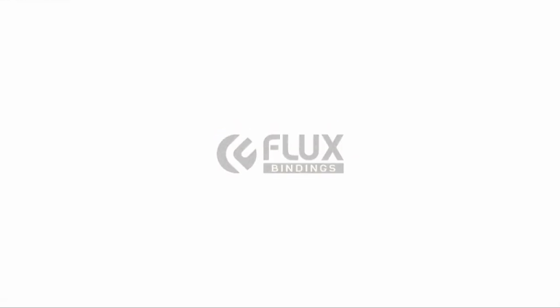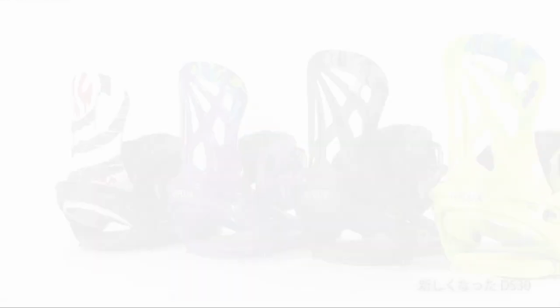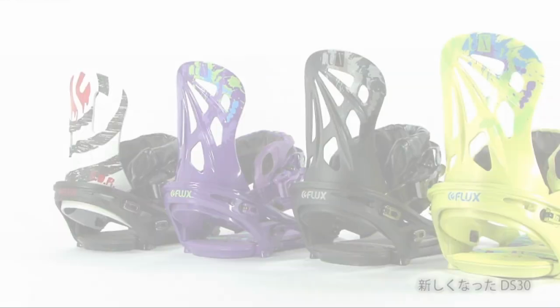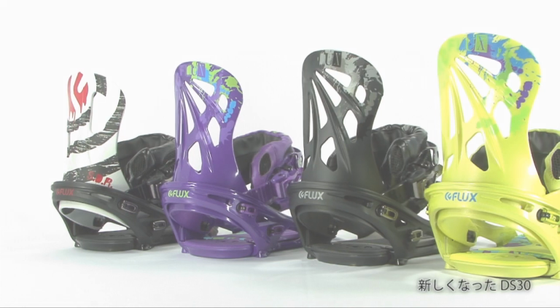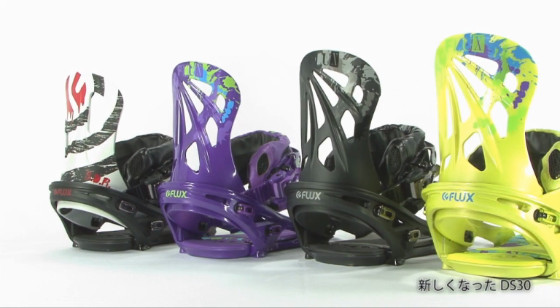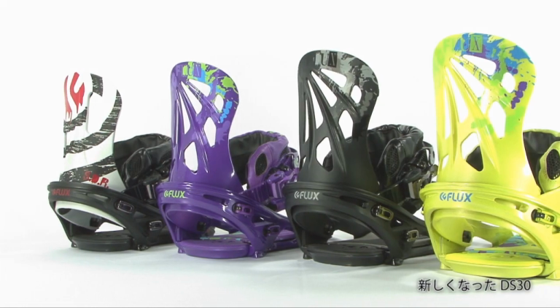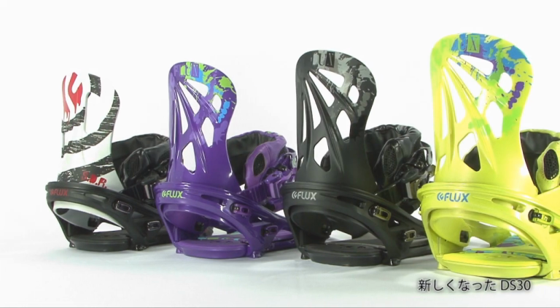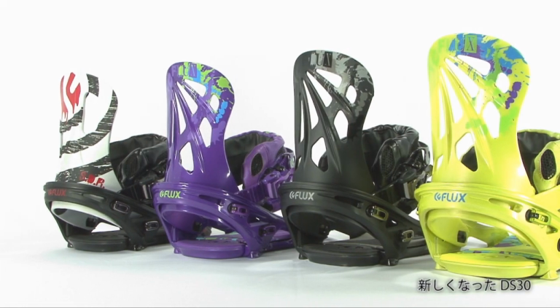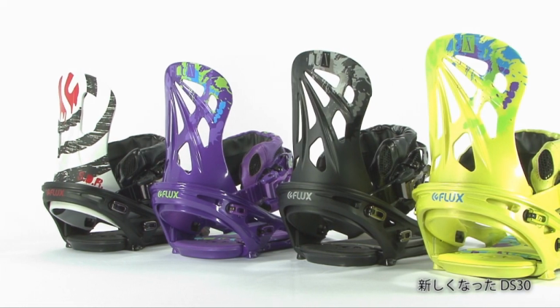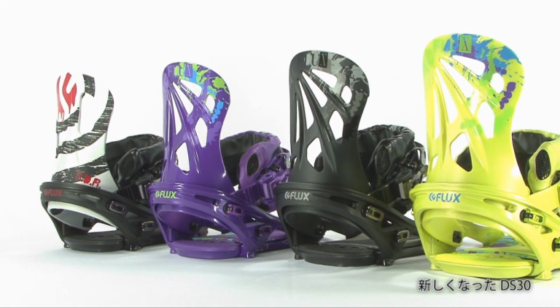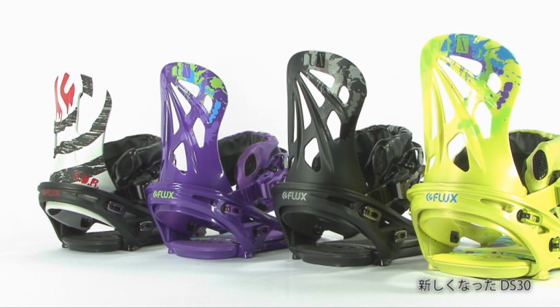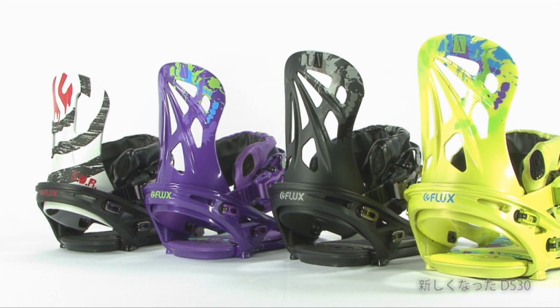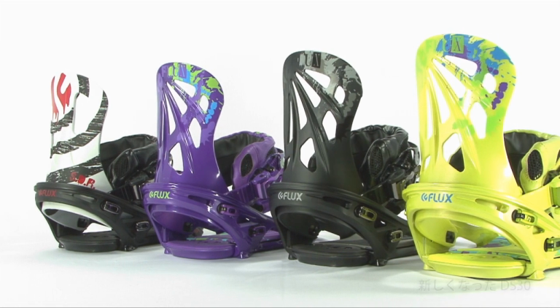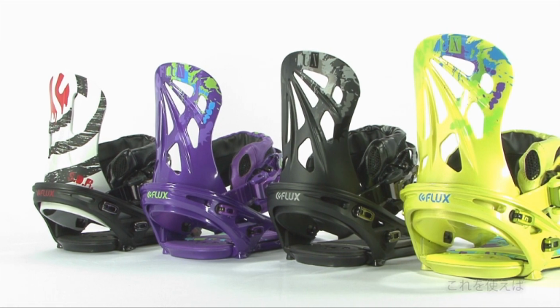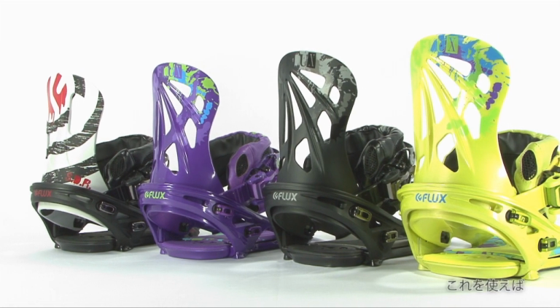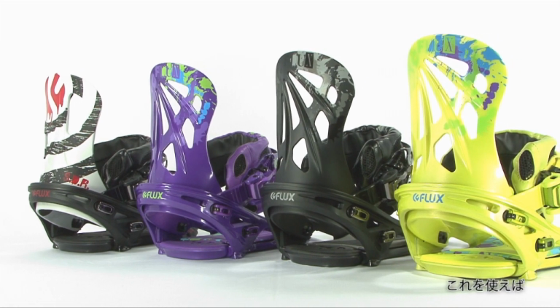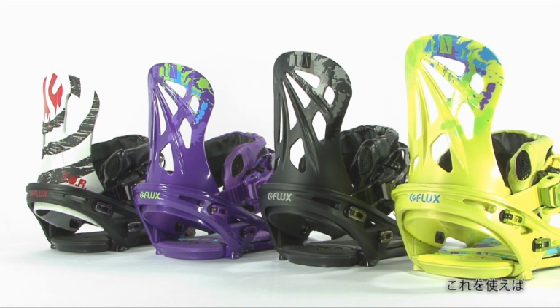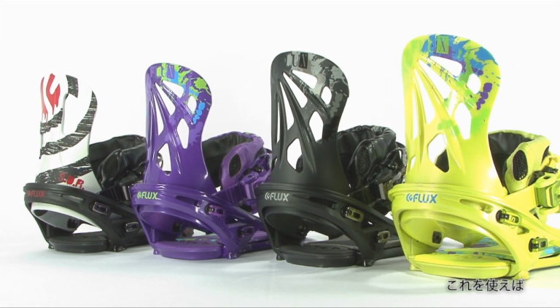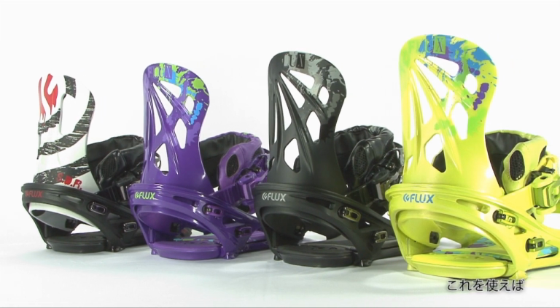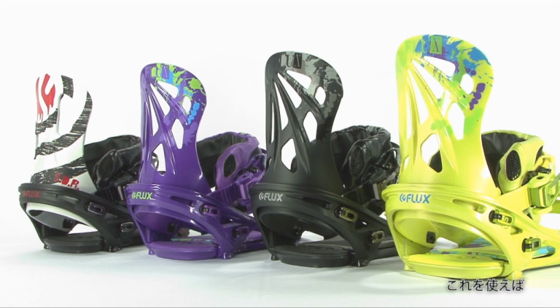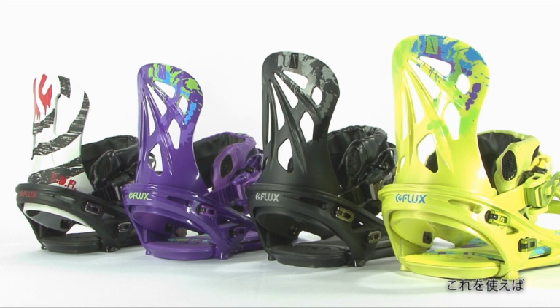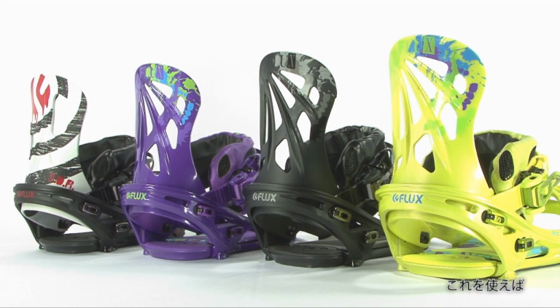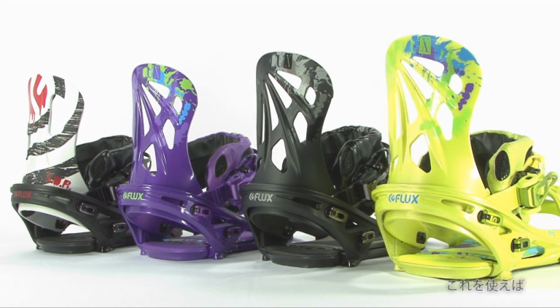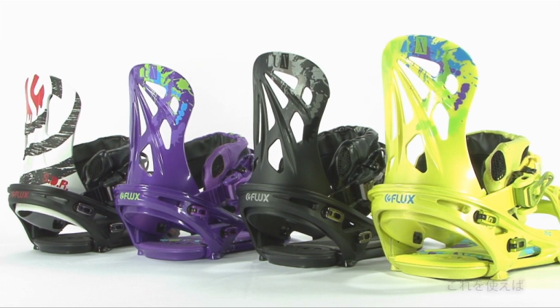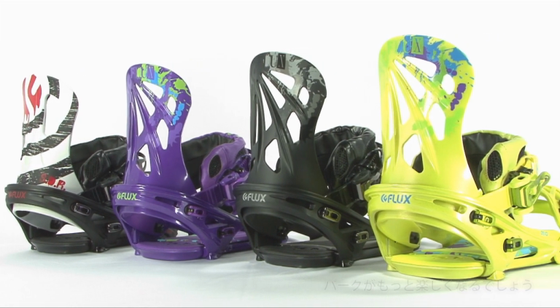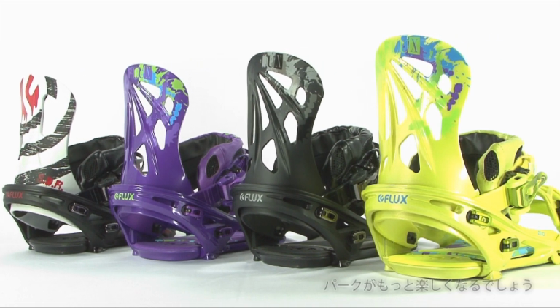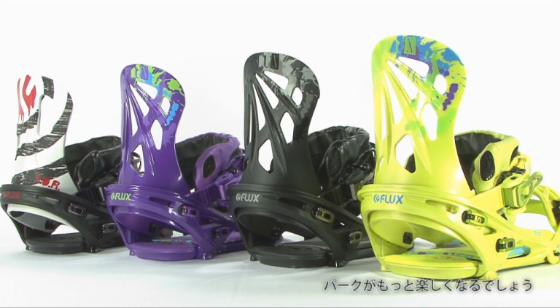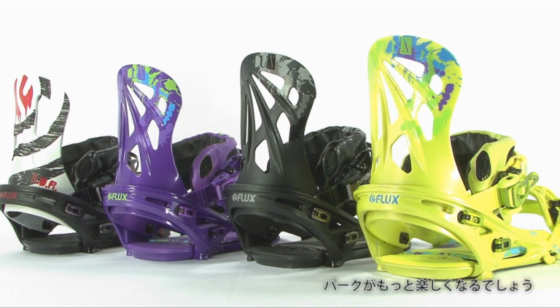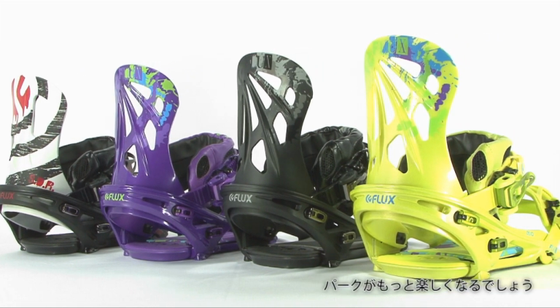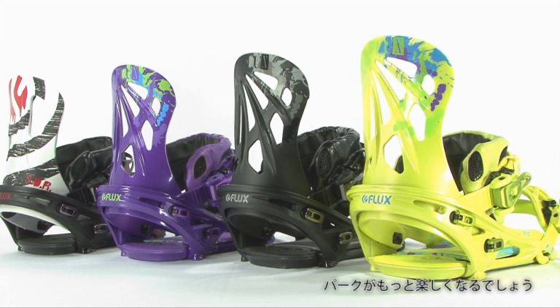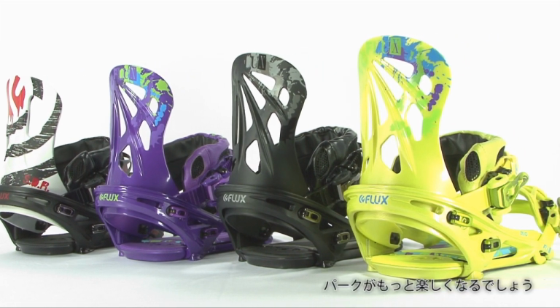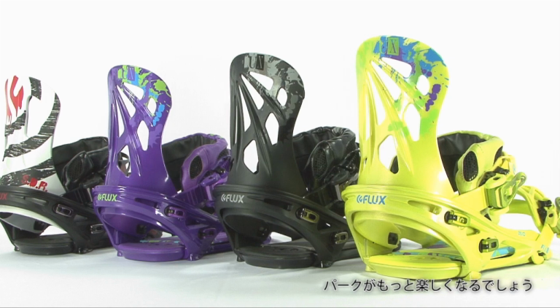The DS30 is a park rat ready to be abused by riders who lap the park rain or shine.